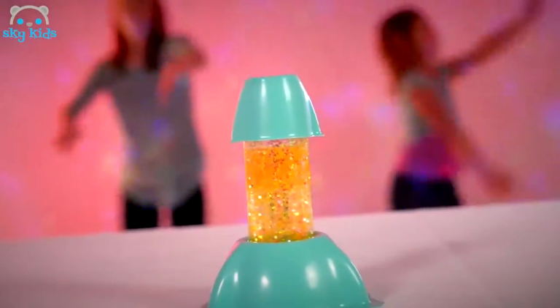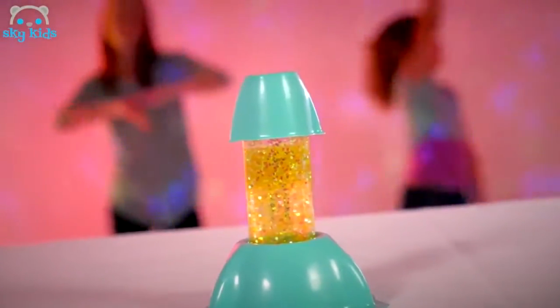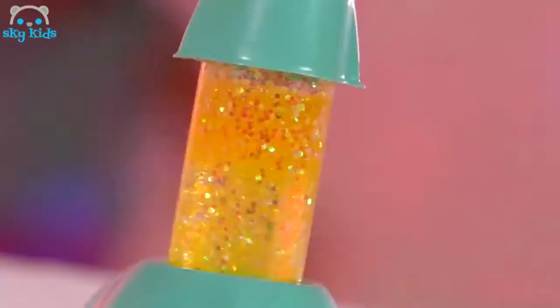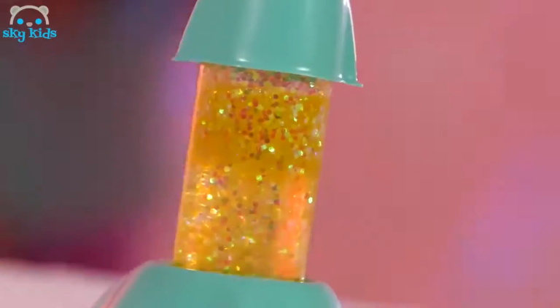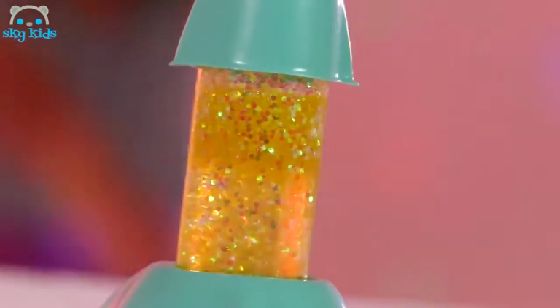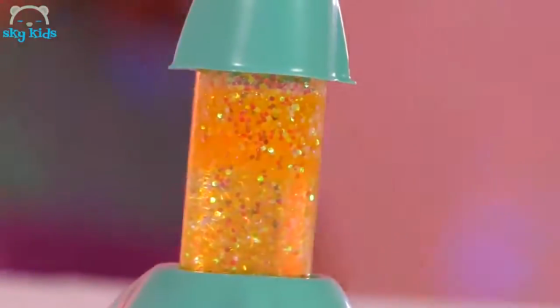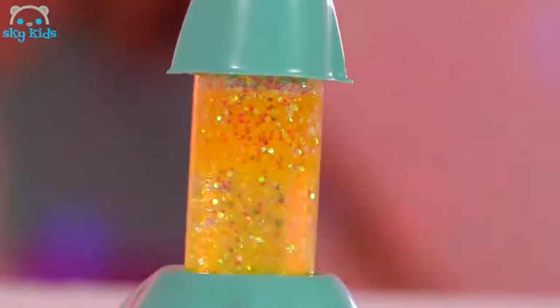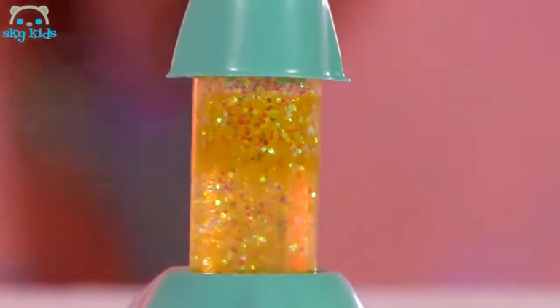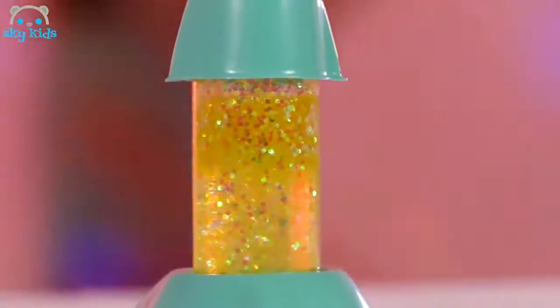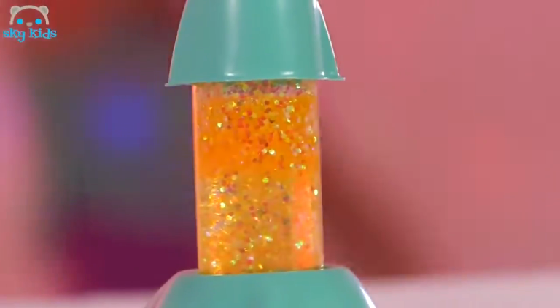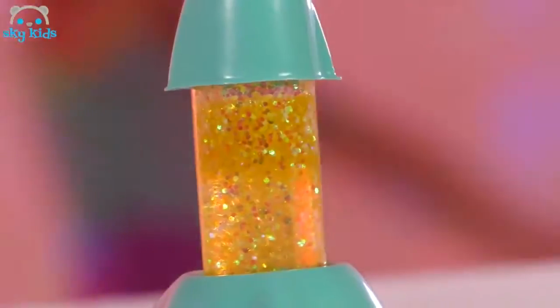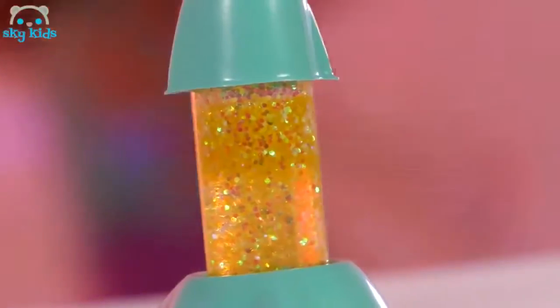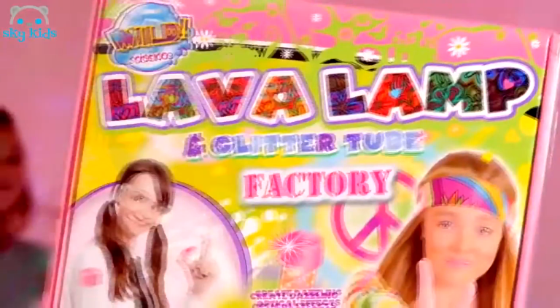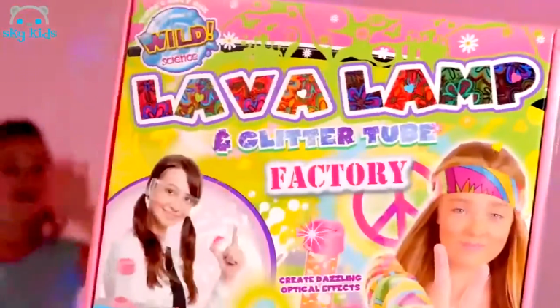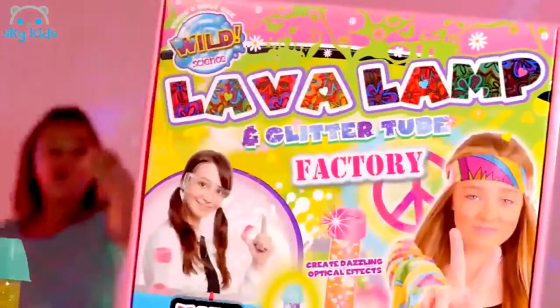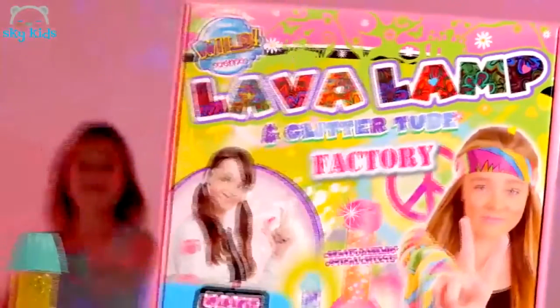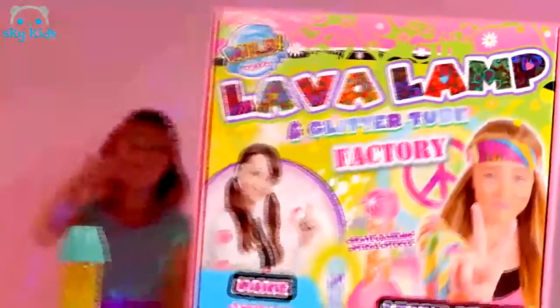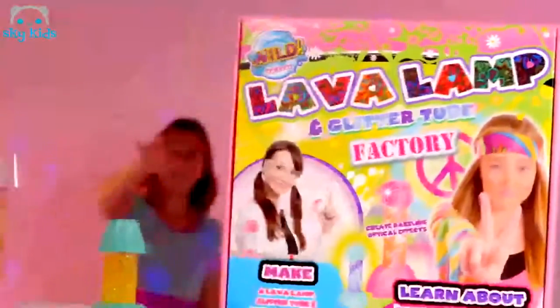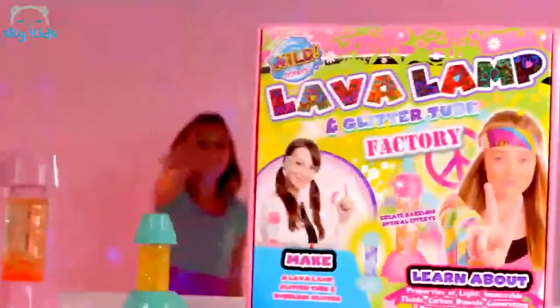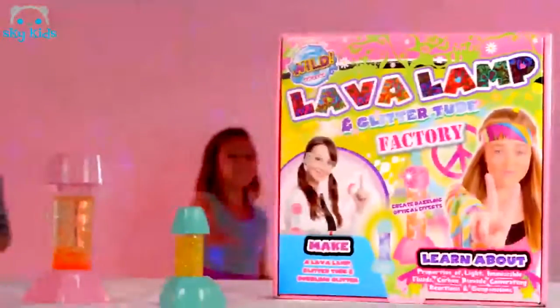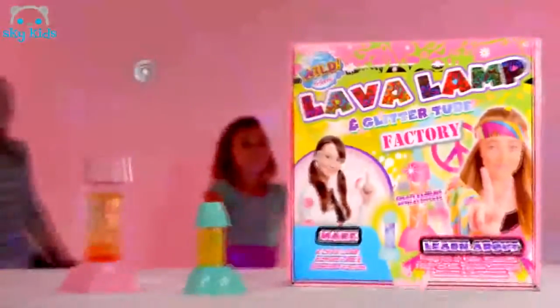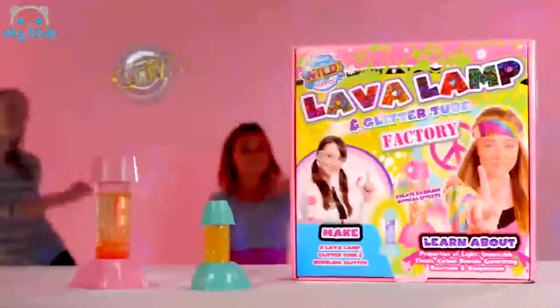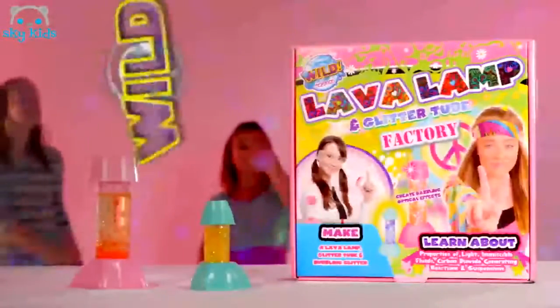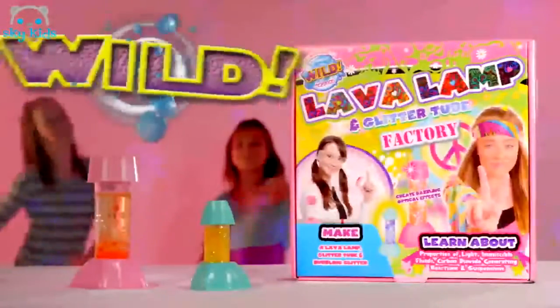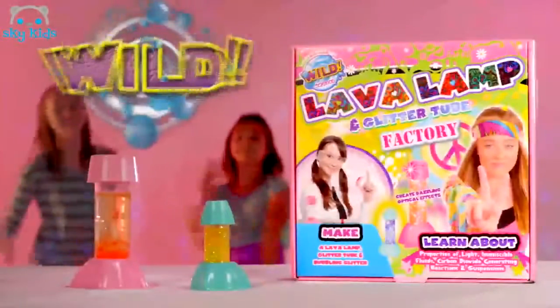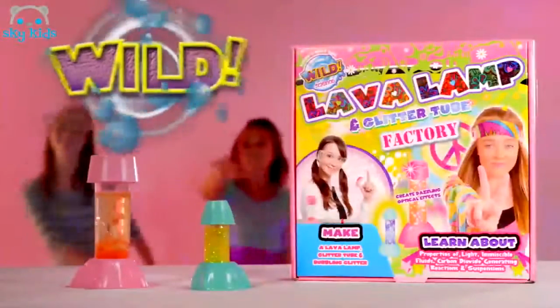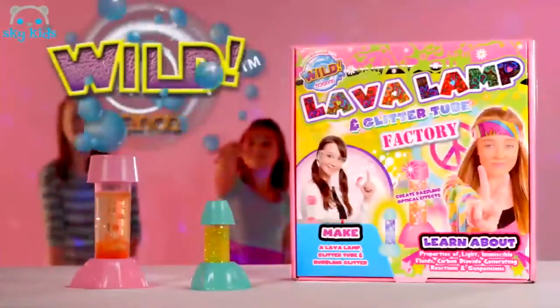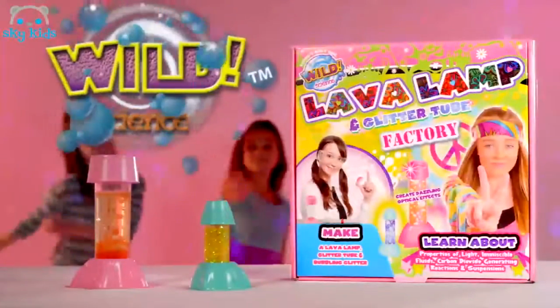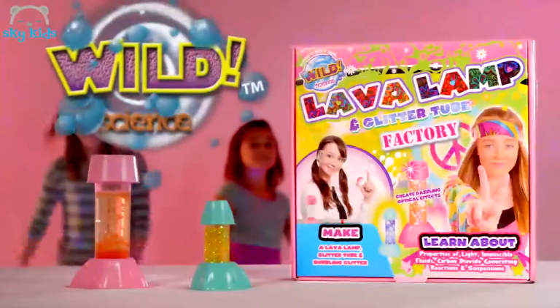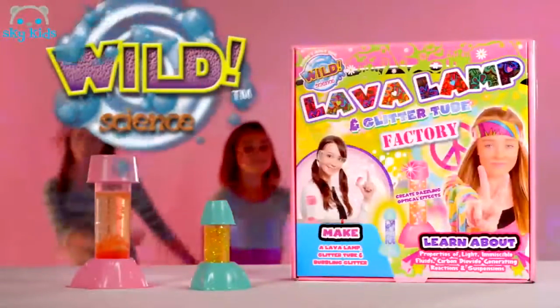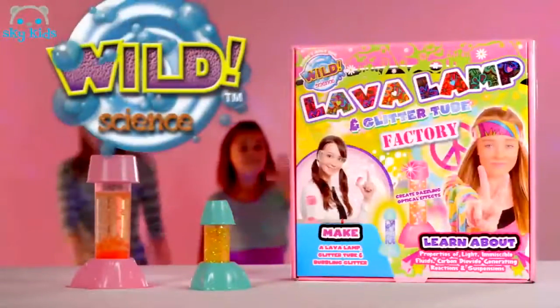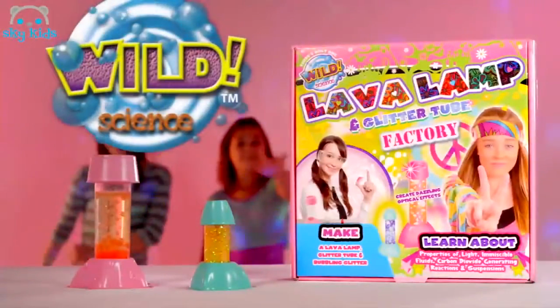It's like a disco ball in a bottle, baby. It's the Lava Lamp and Glitter Tube Factory, brought to you by Wild Science.